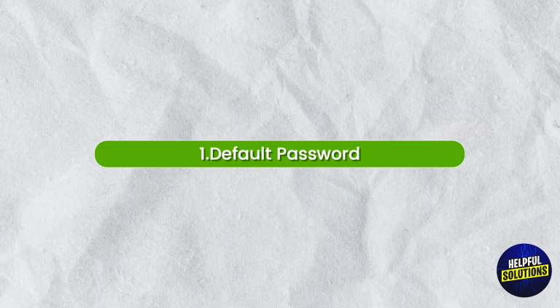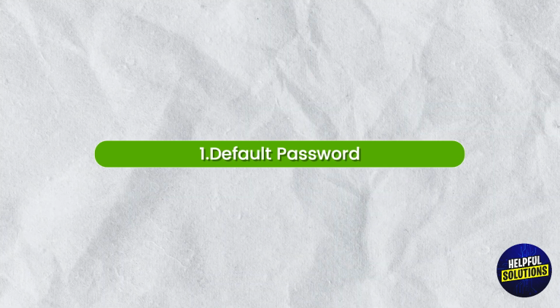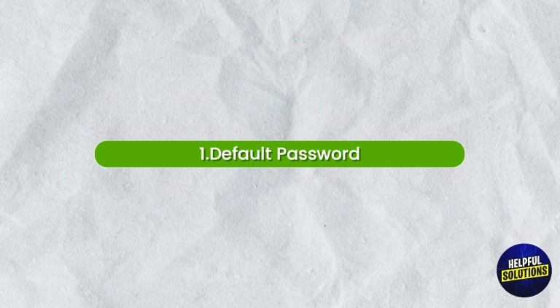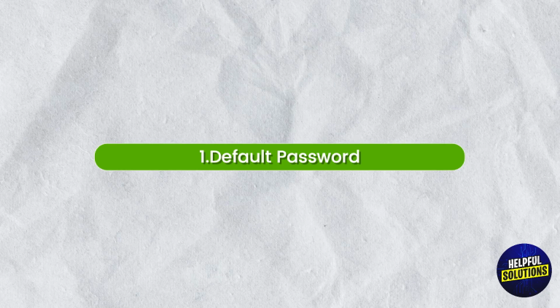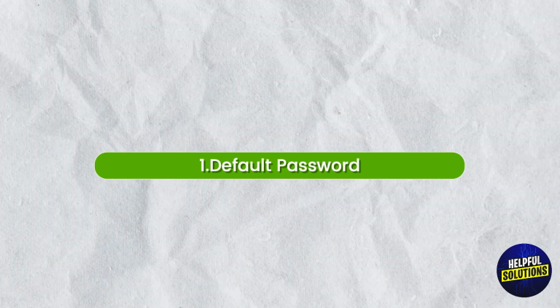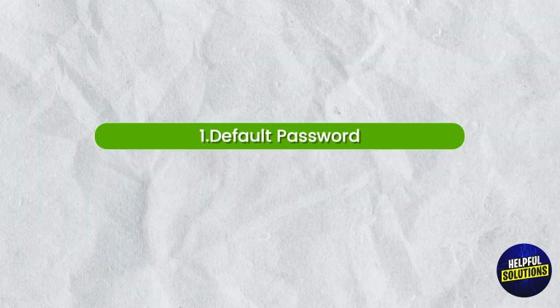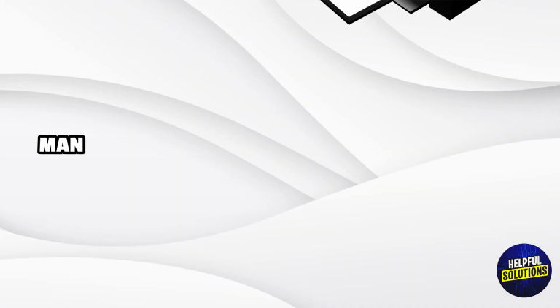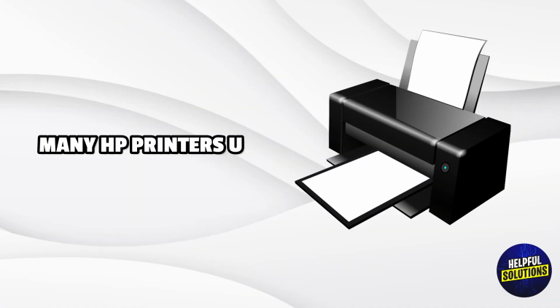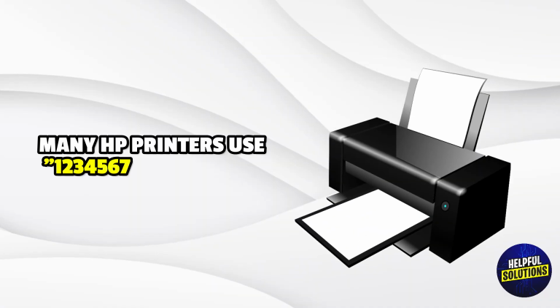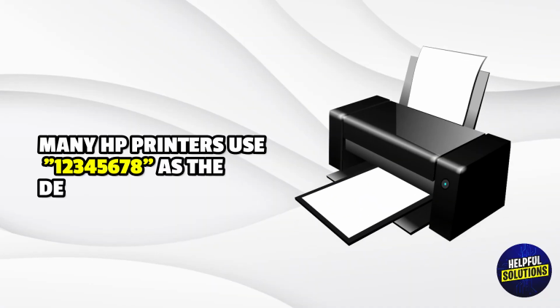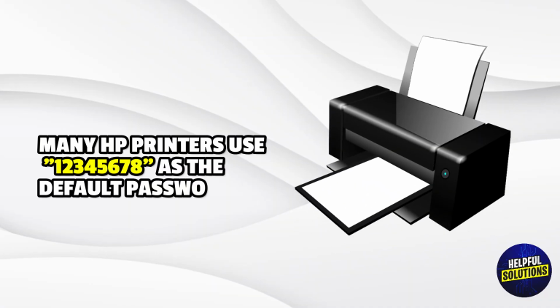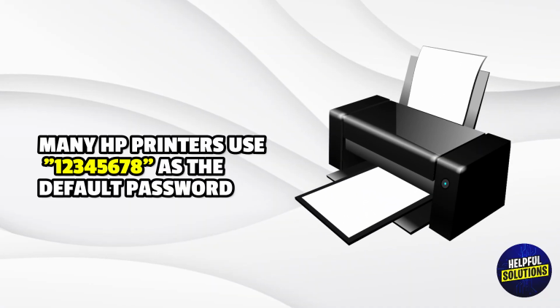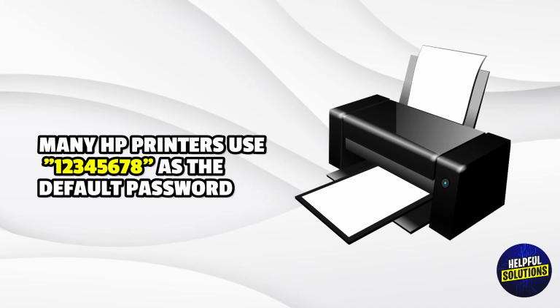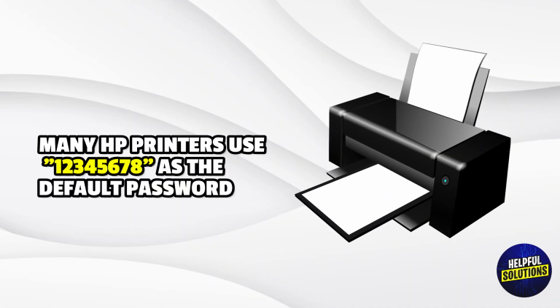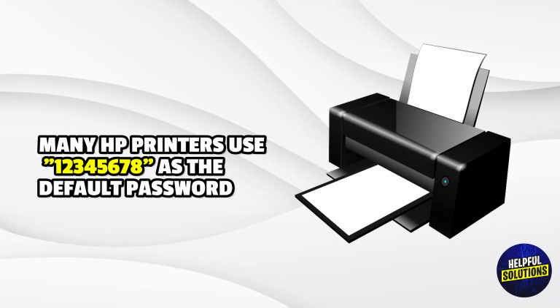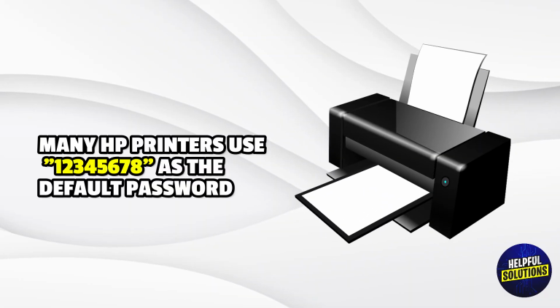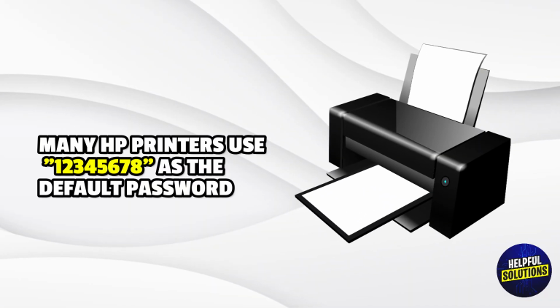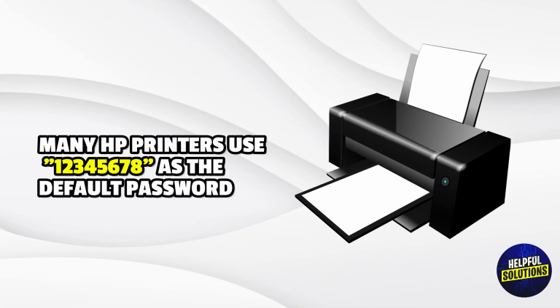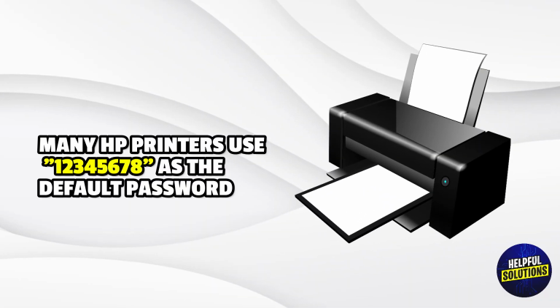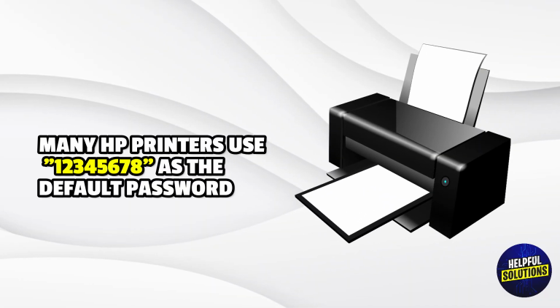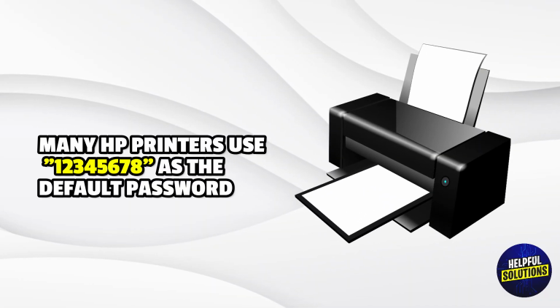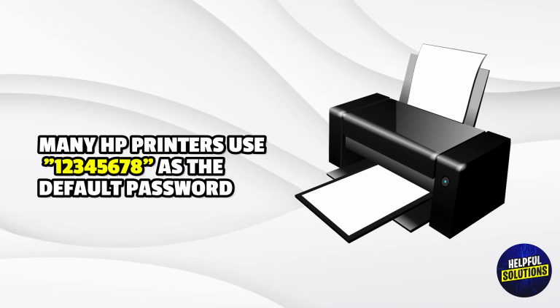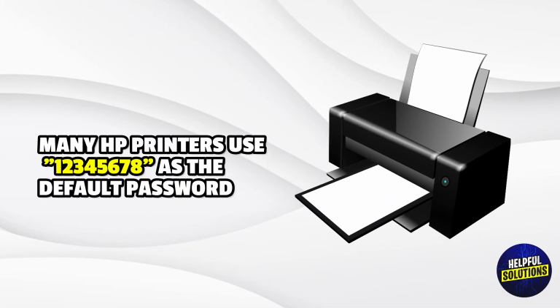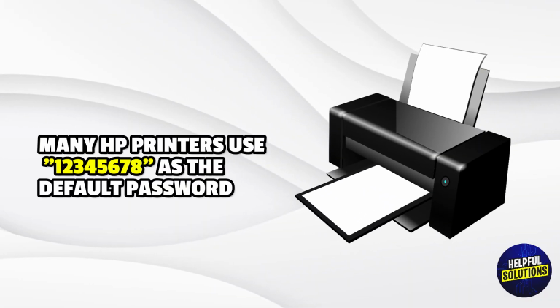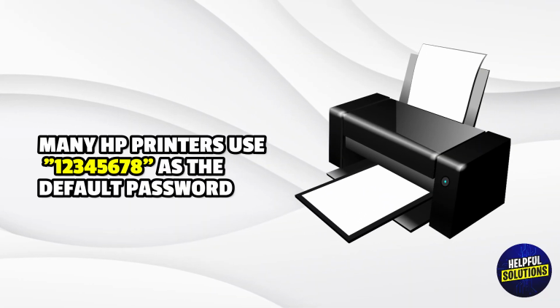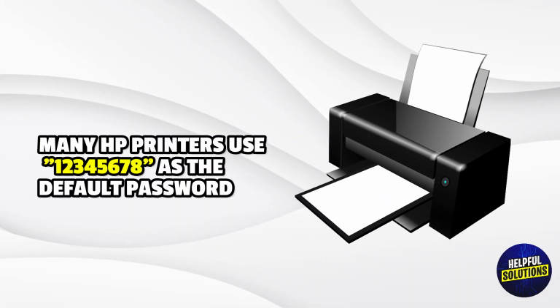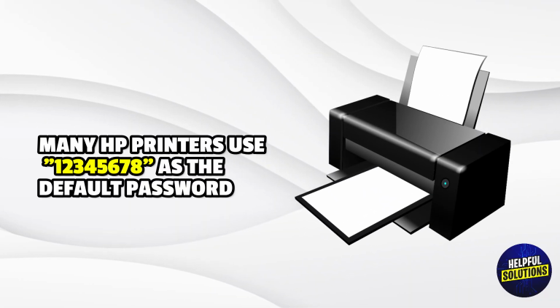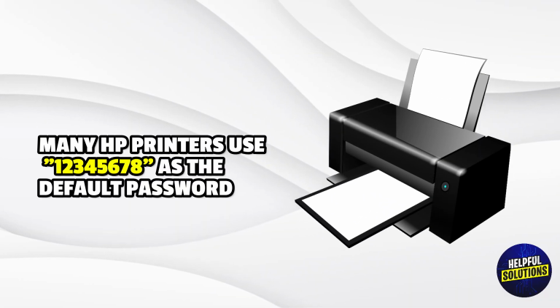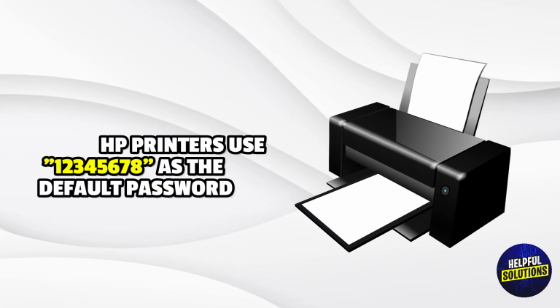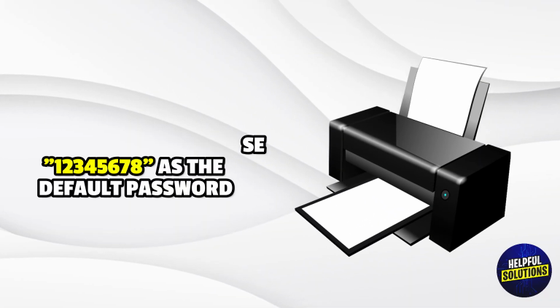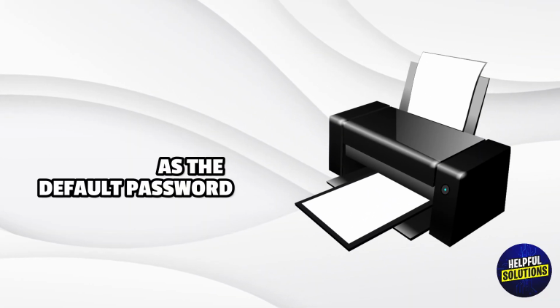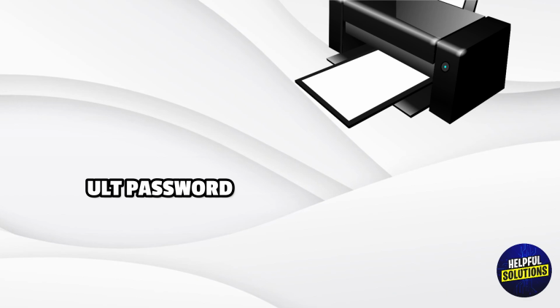Default Password: Many HP printers use 12345678 as the default password.